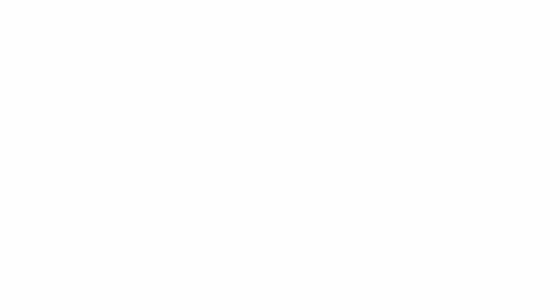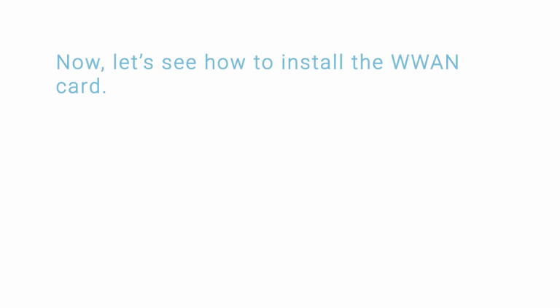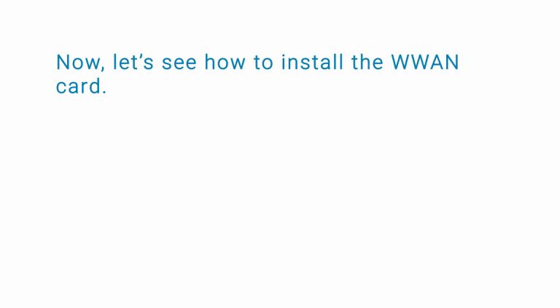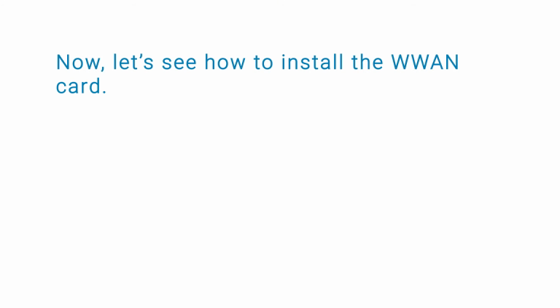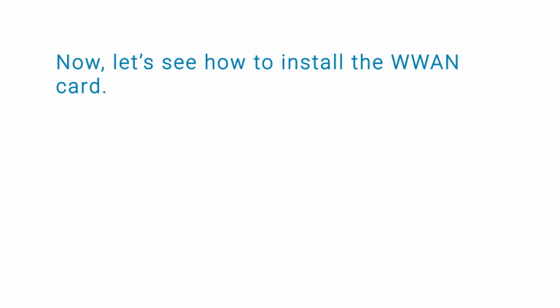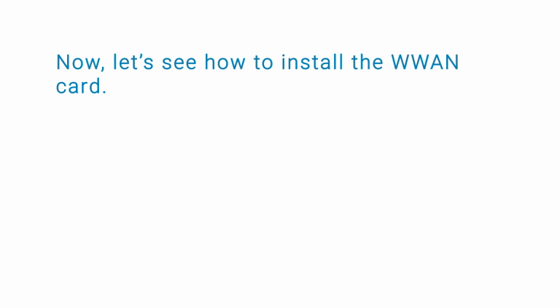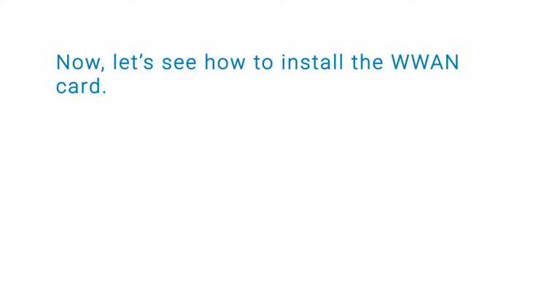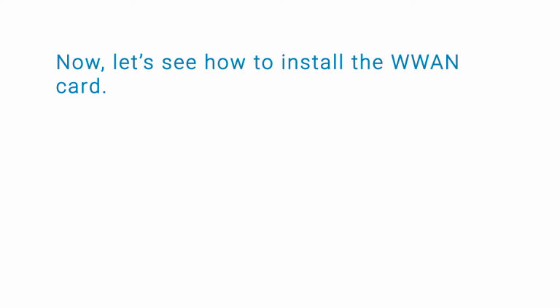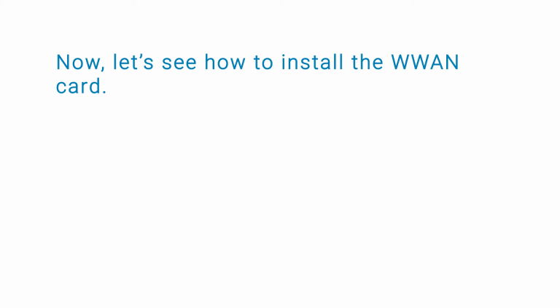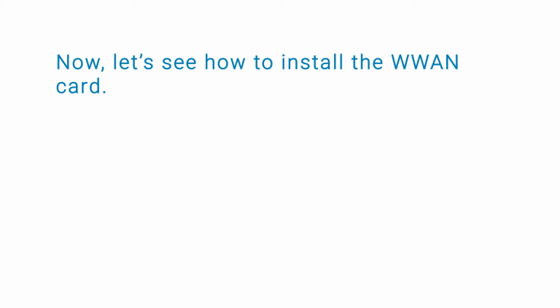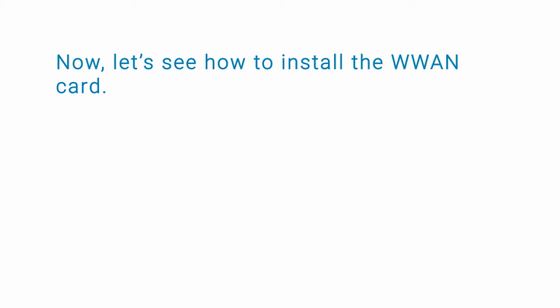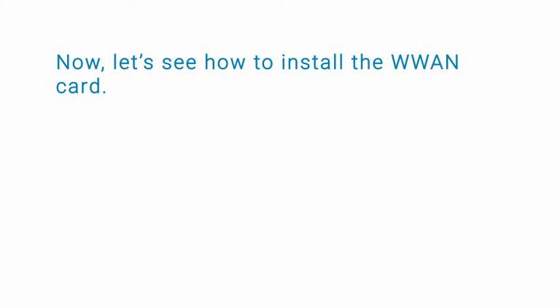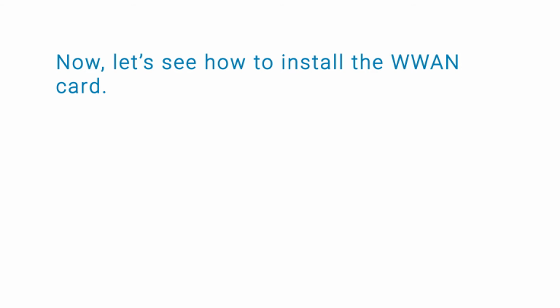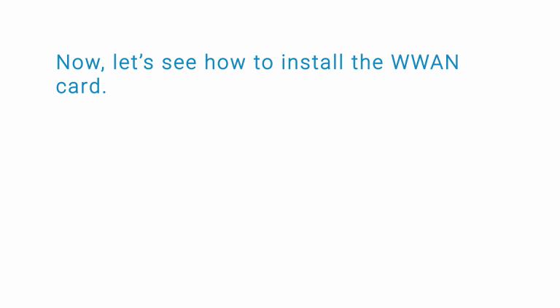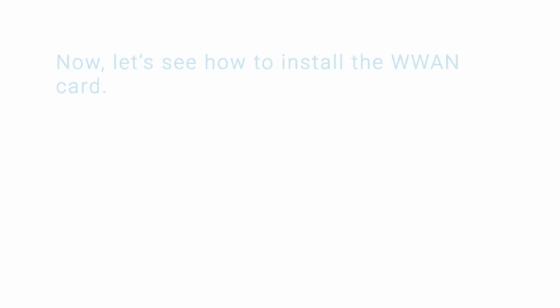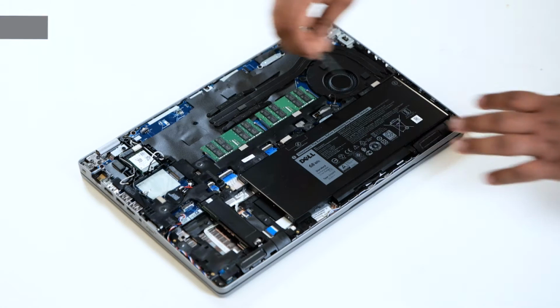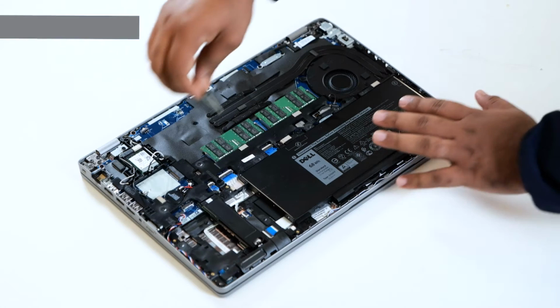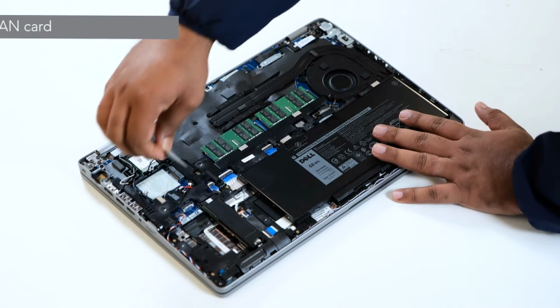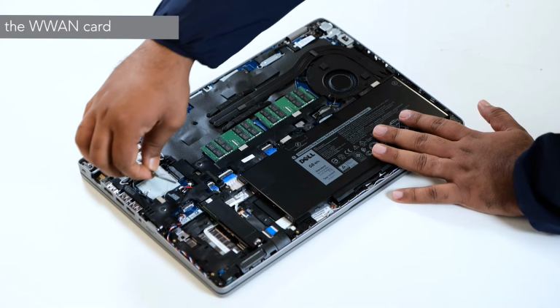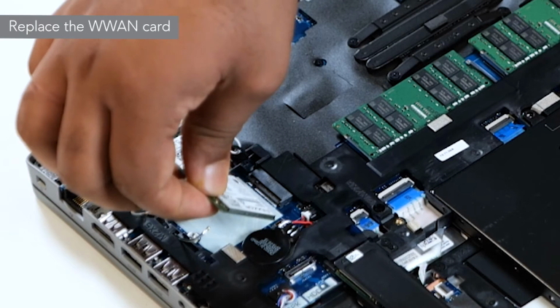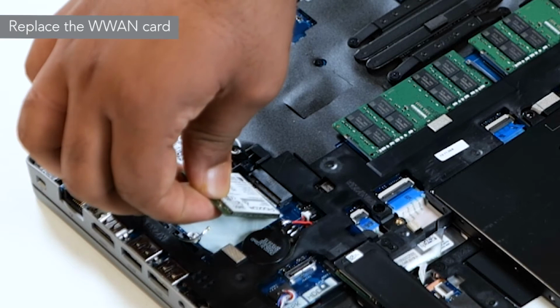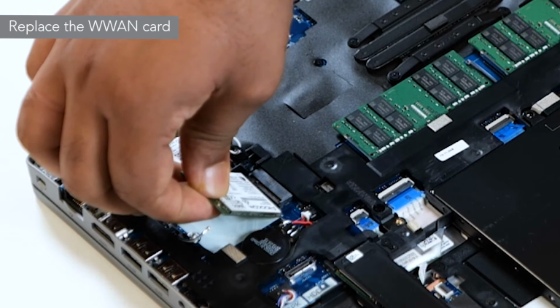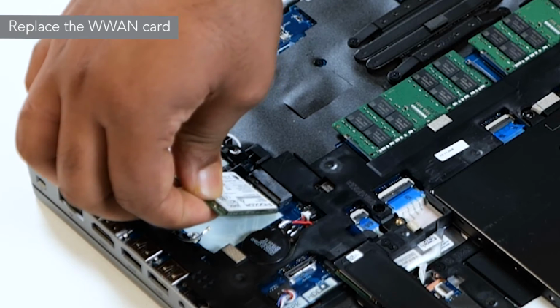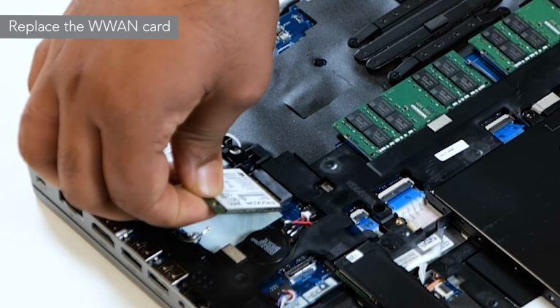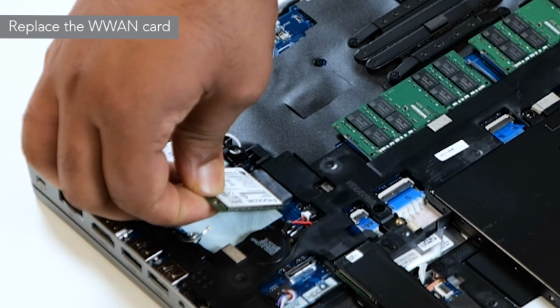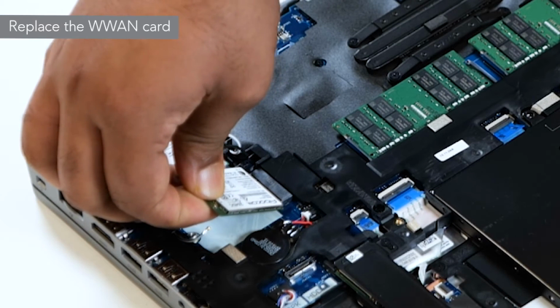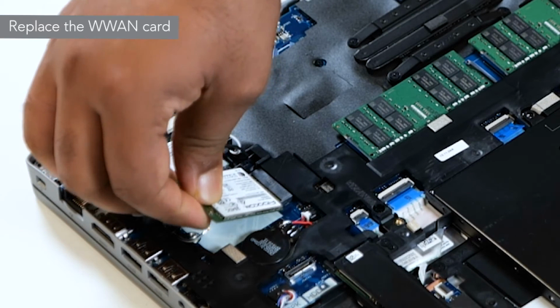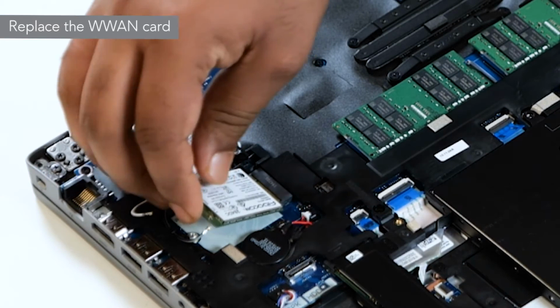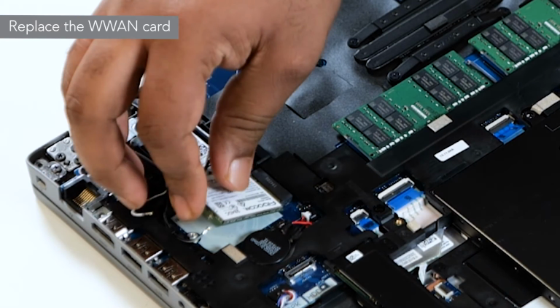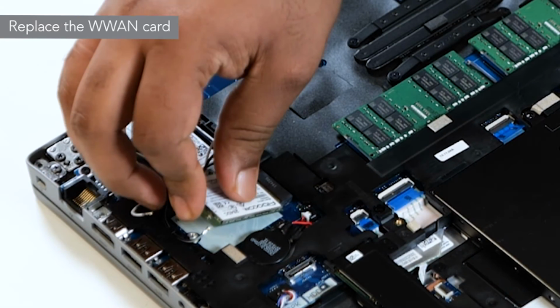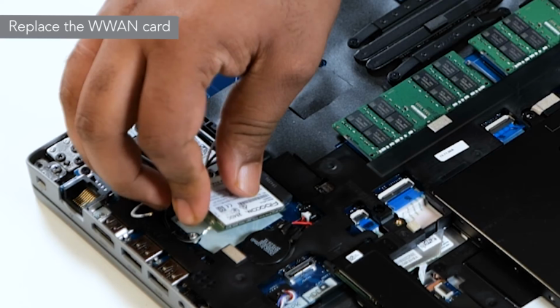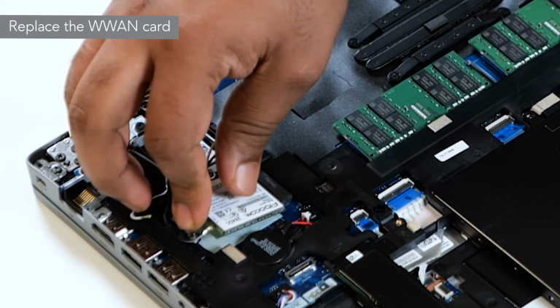Now let's see how to install the WLAN card. To begin, insert the WLAN card into the connector on the system board.